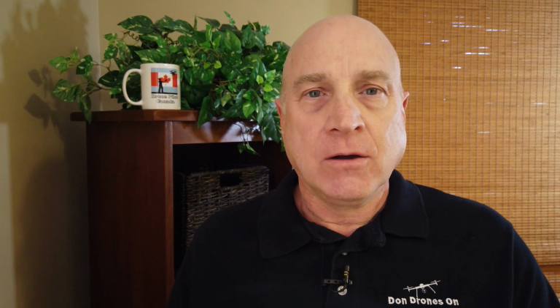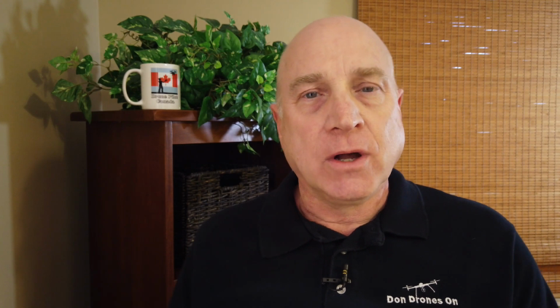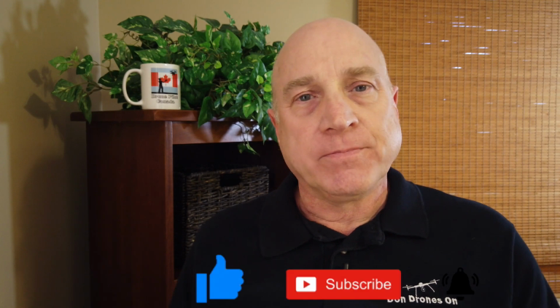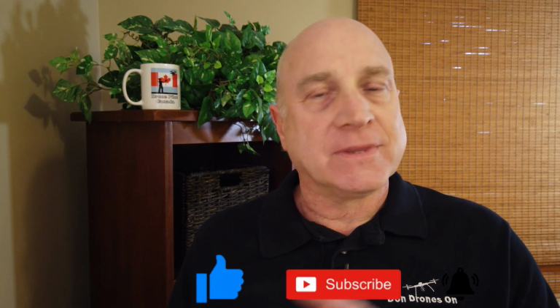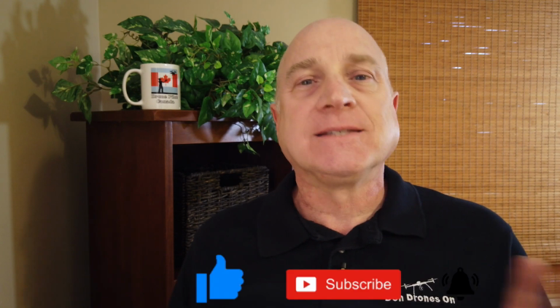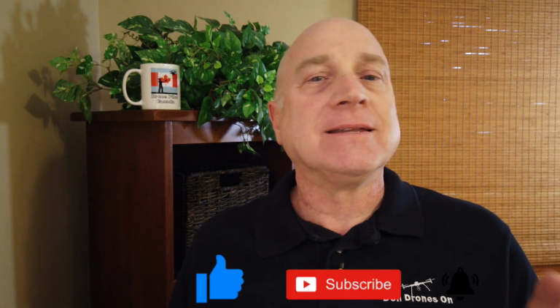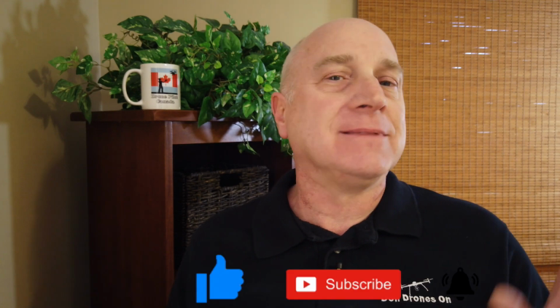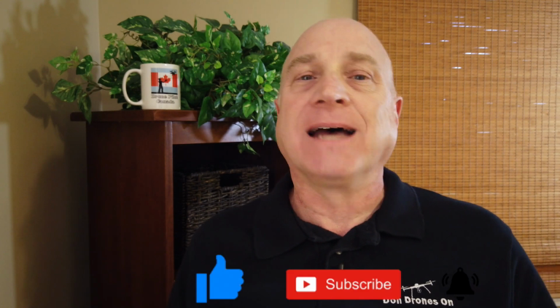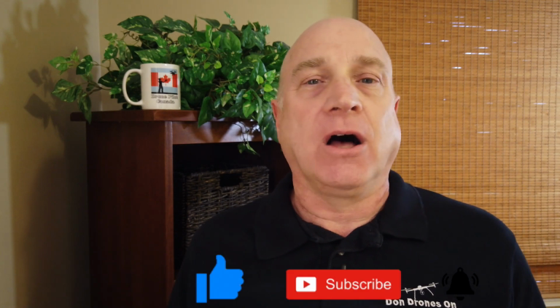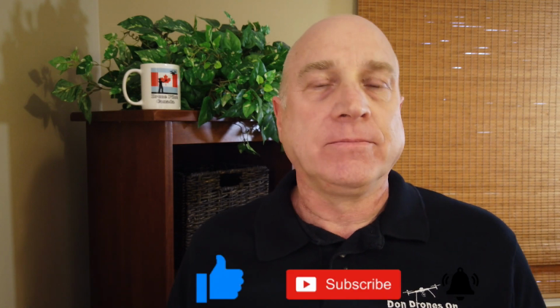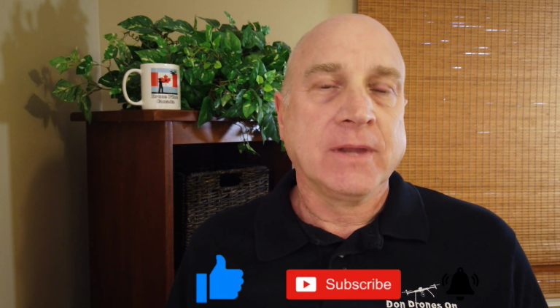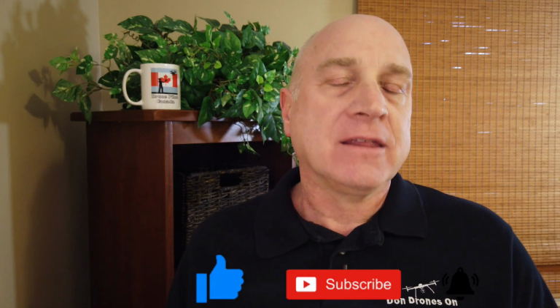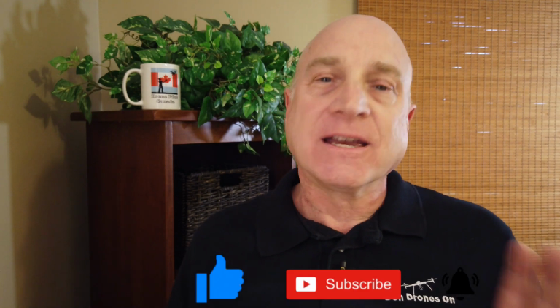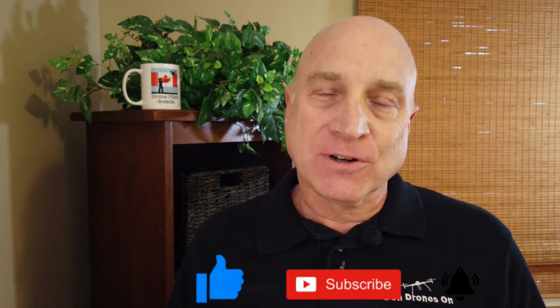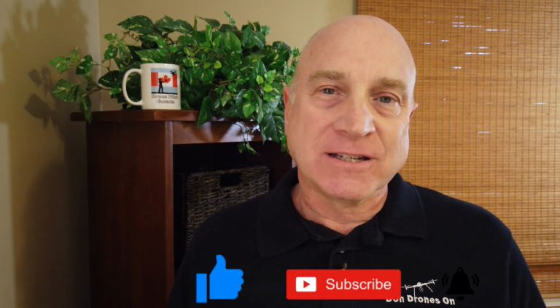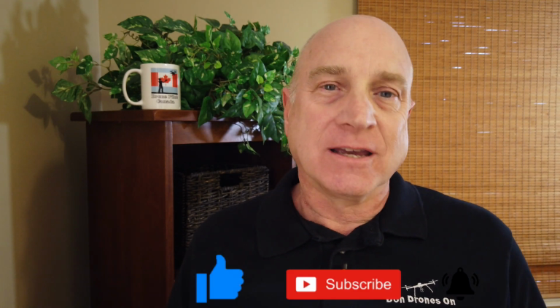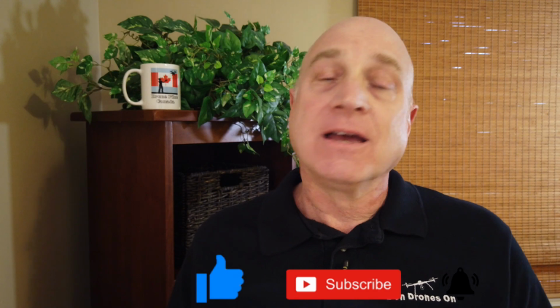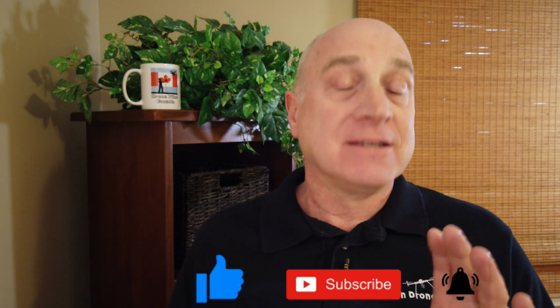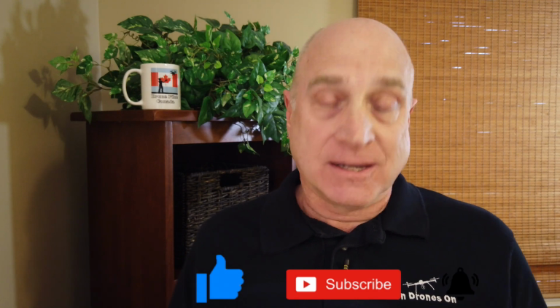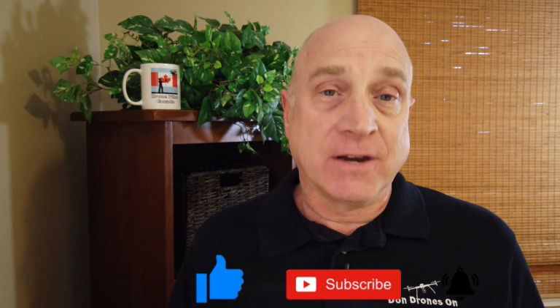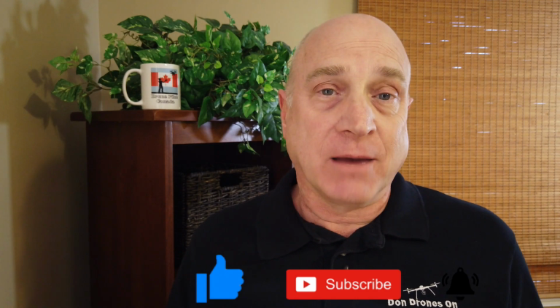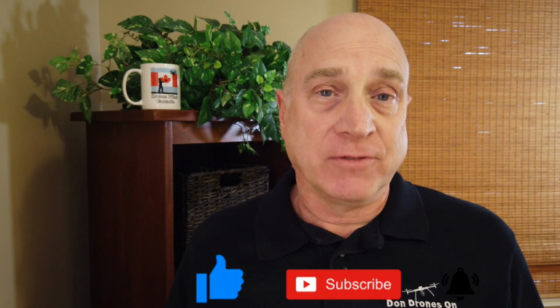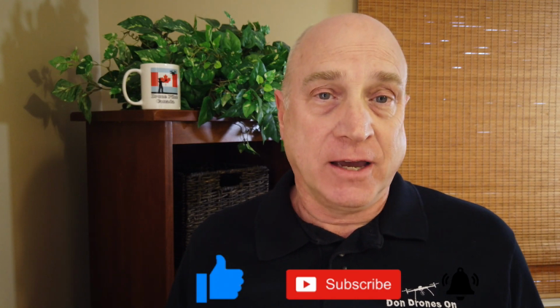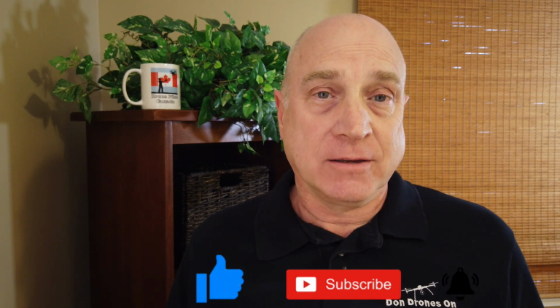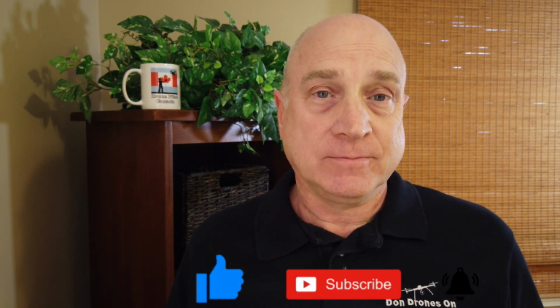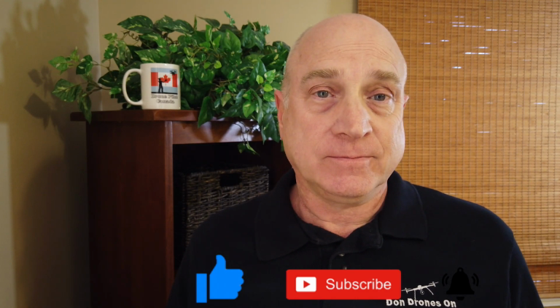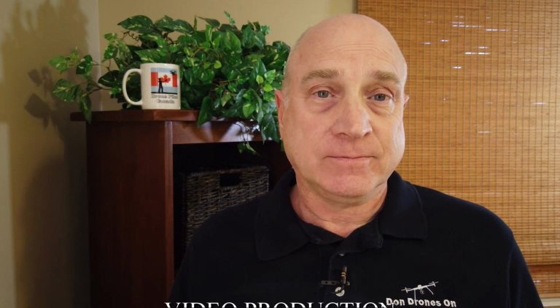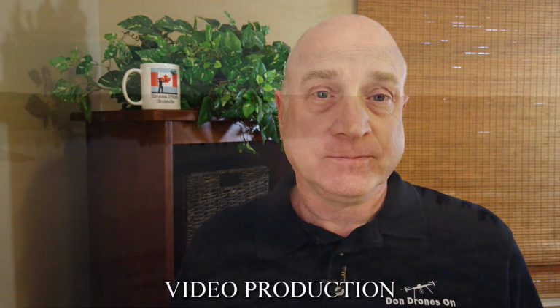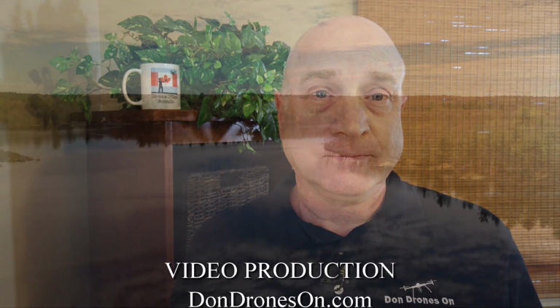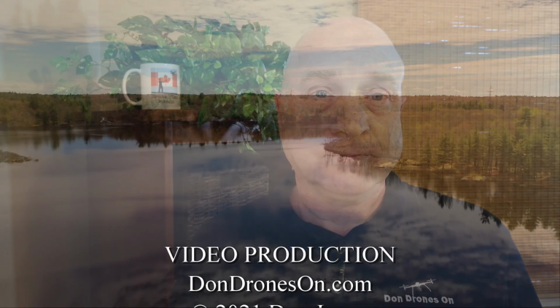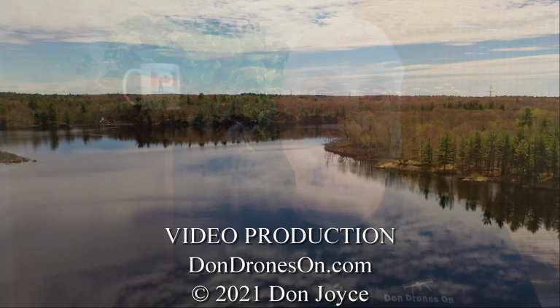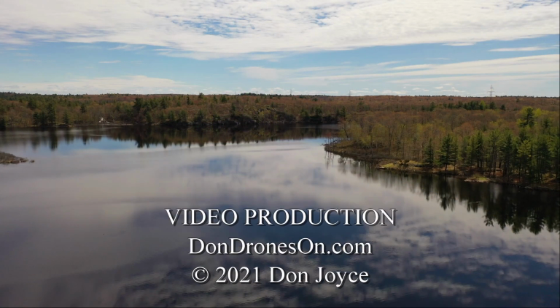Well, that's it. That's all. Thanks for listening. Safe and happy flying.